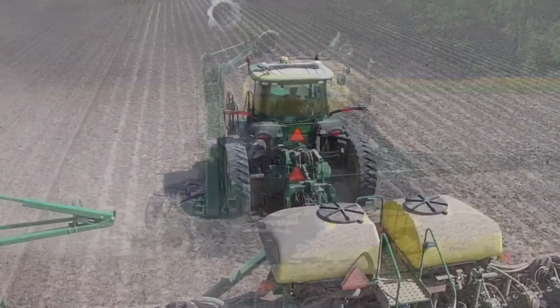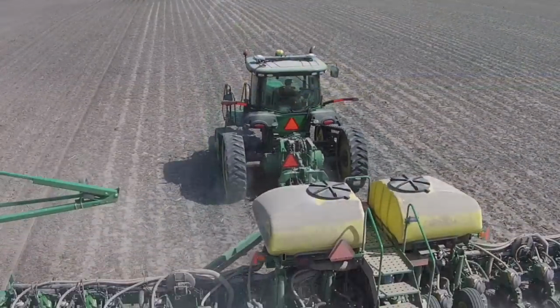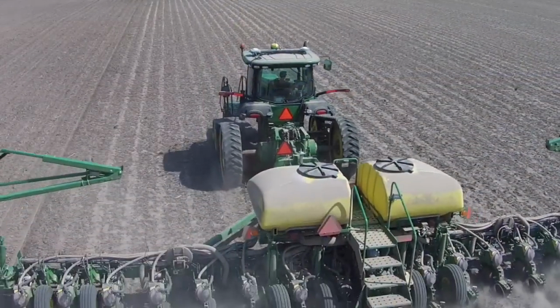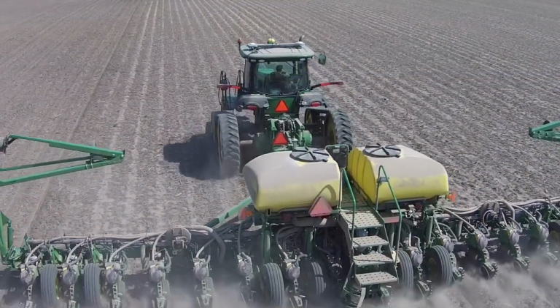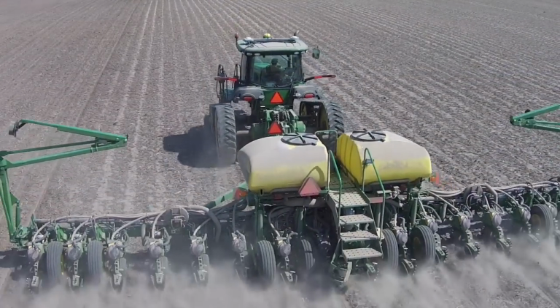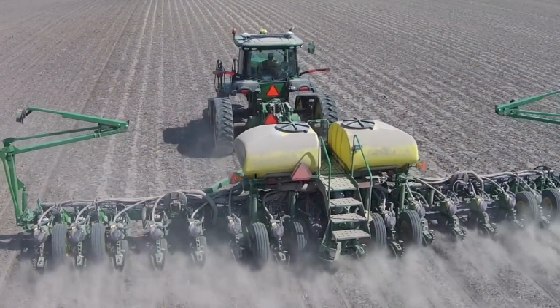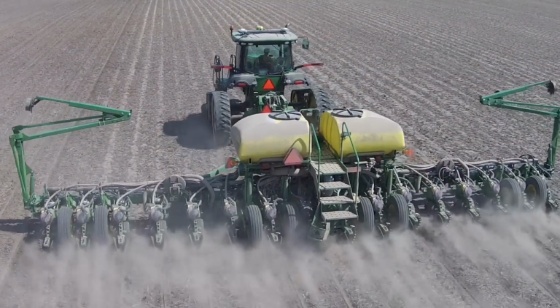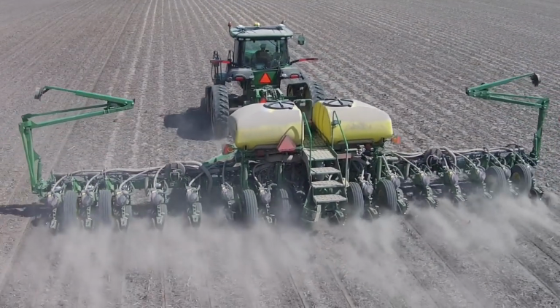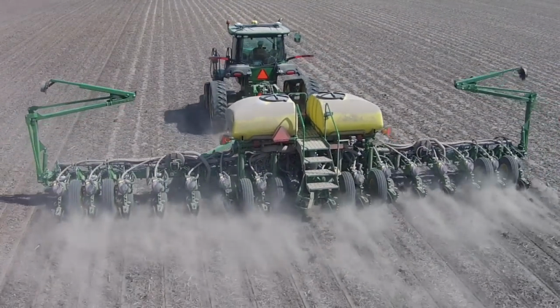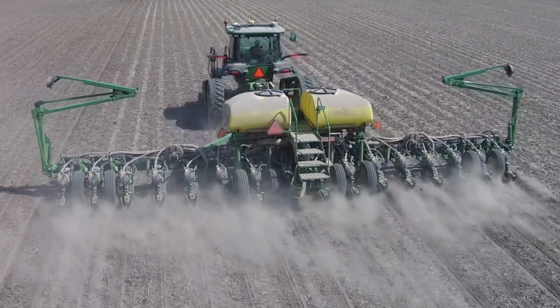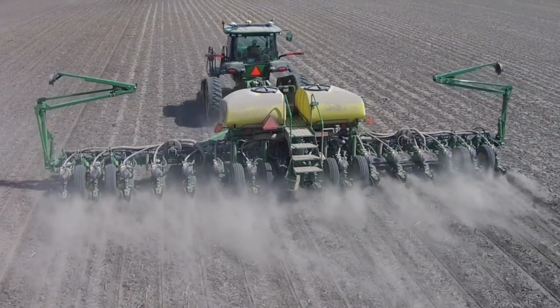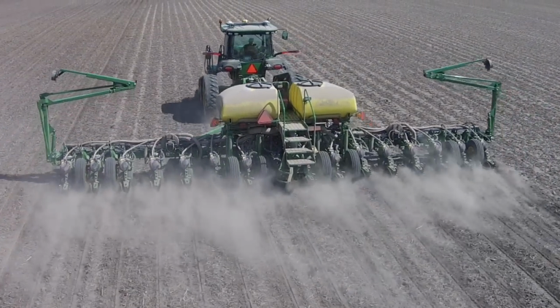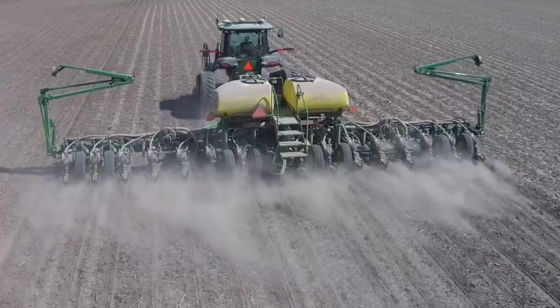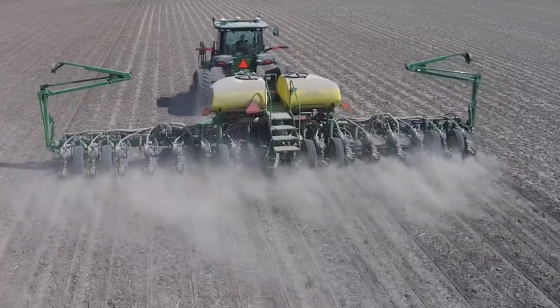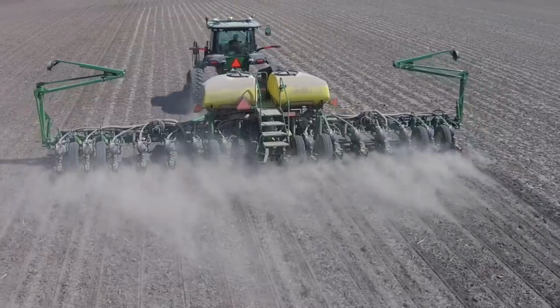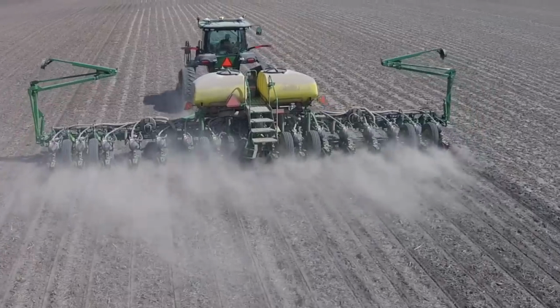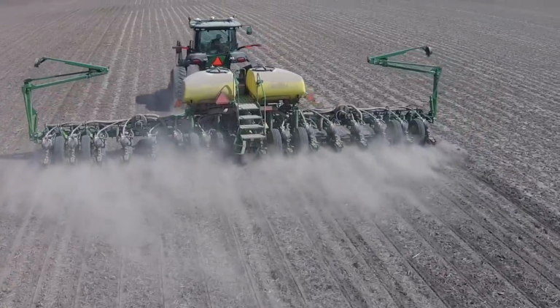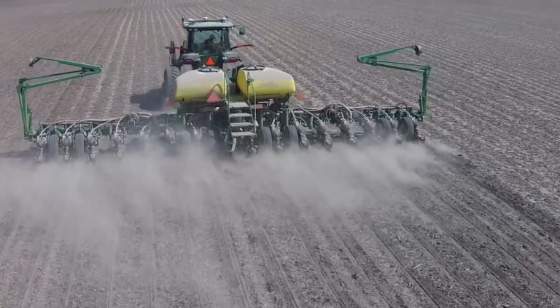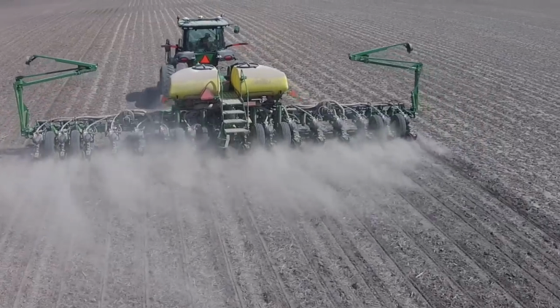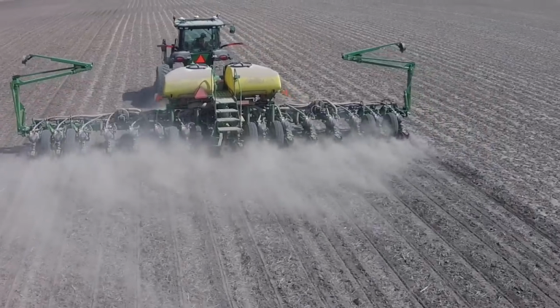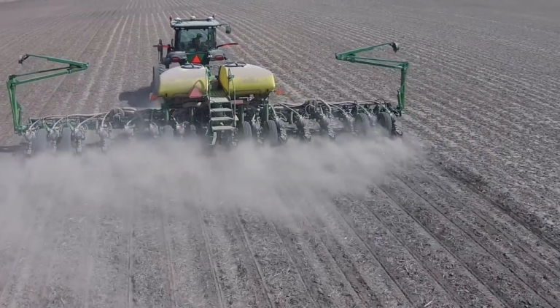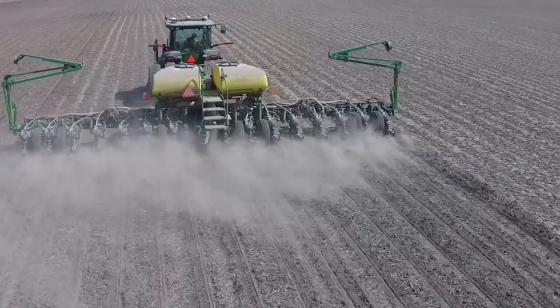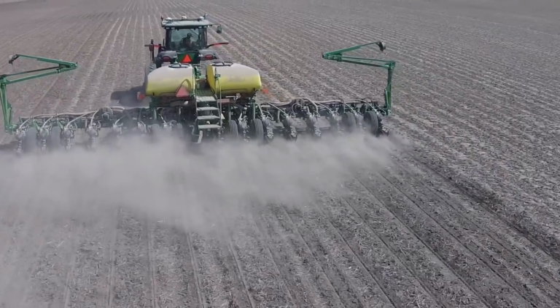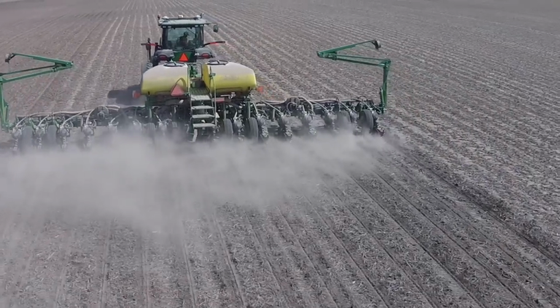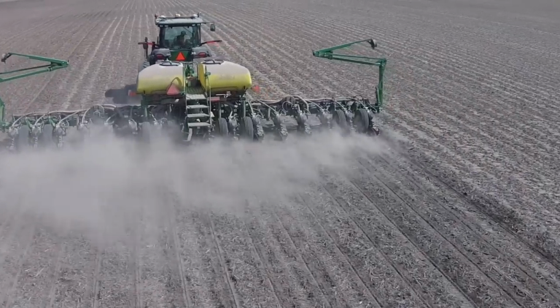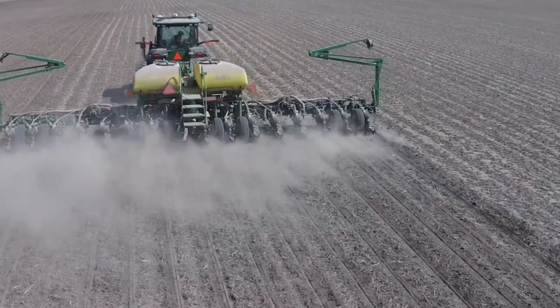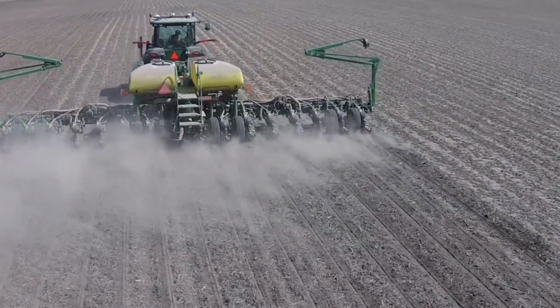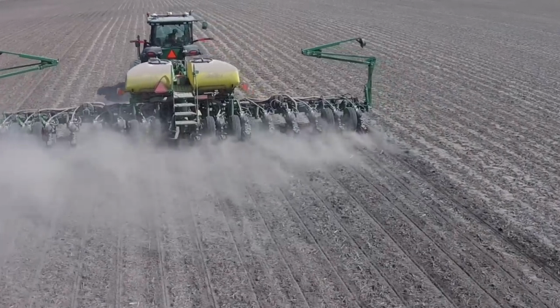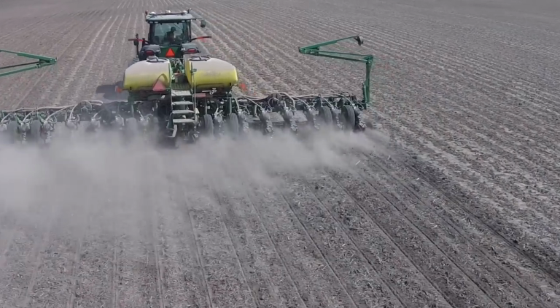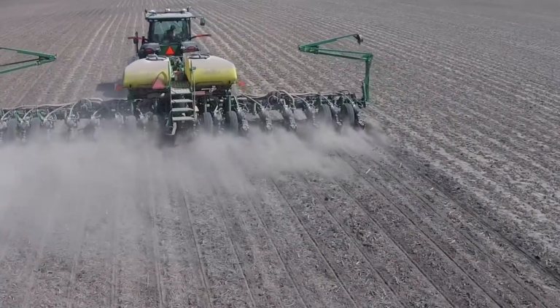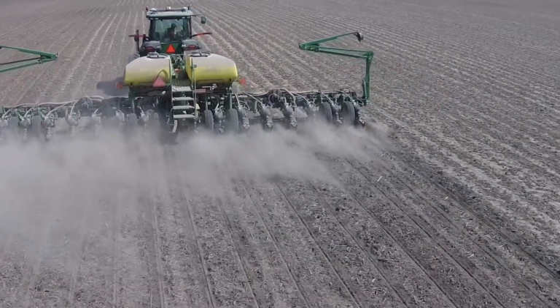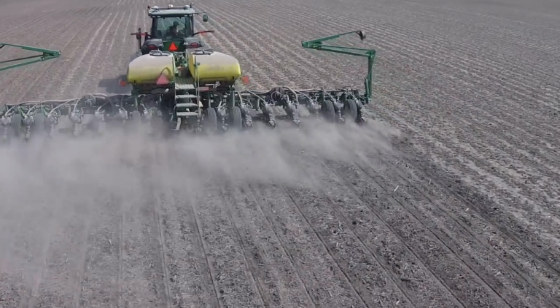This is our 2016 John Deere ExactEmerge 1775 MT, 16 row 30 inch spacing.